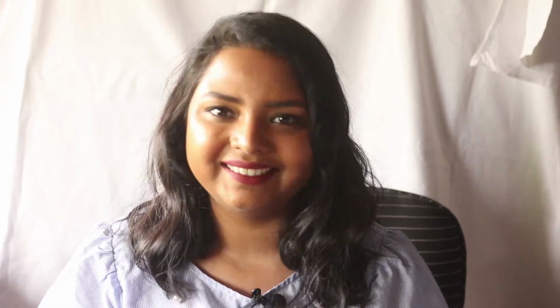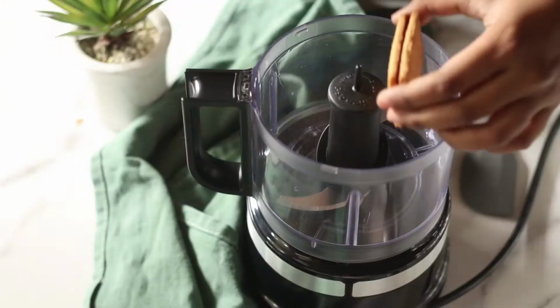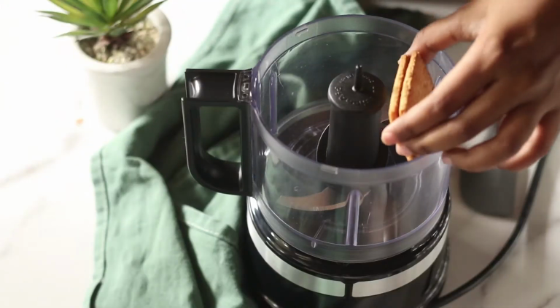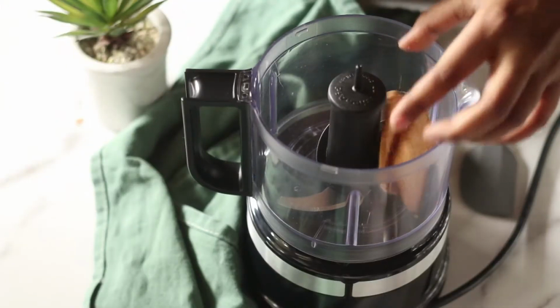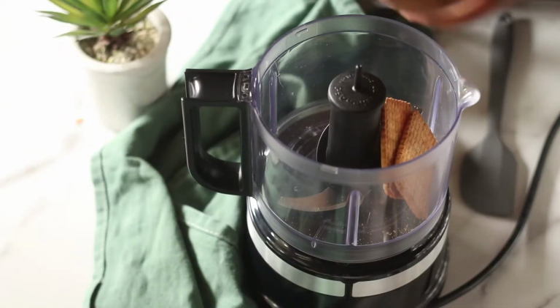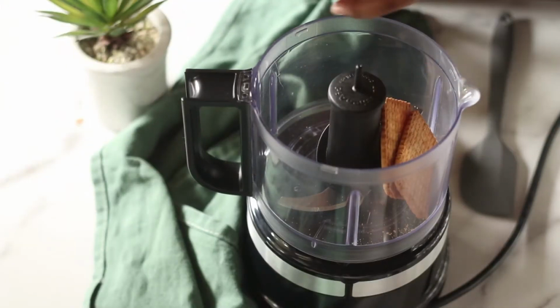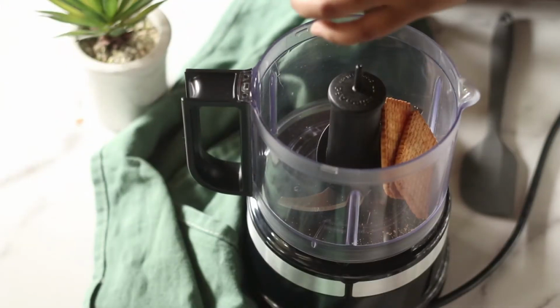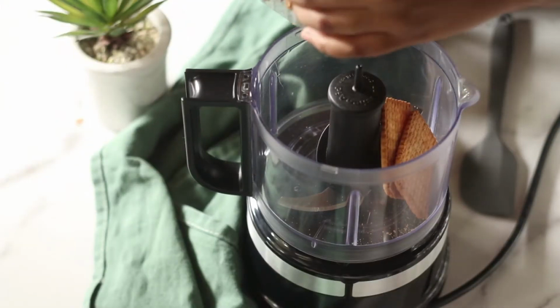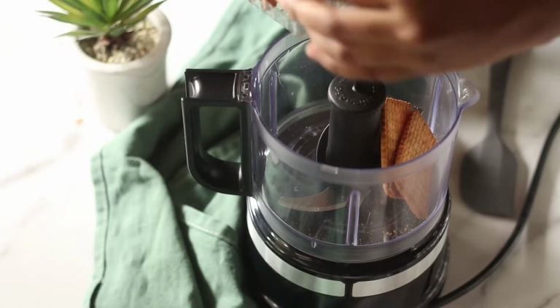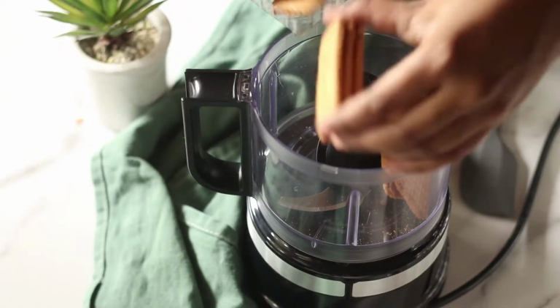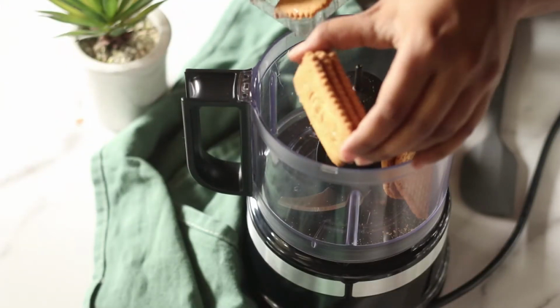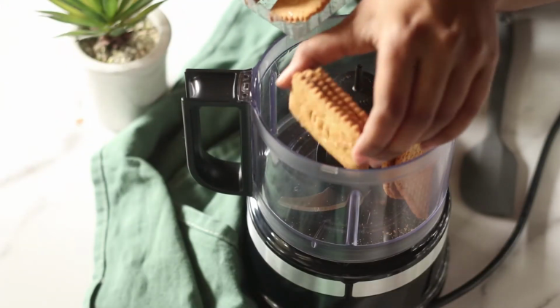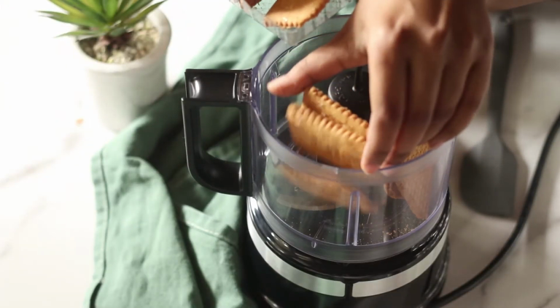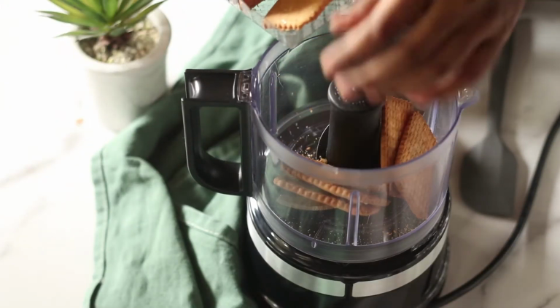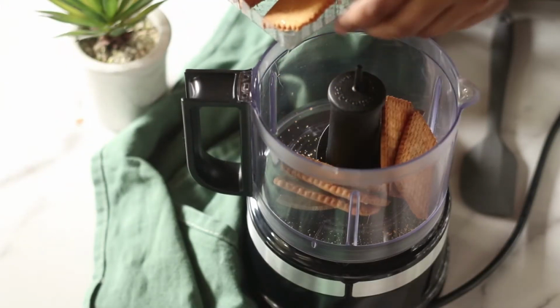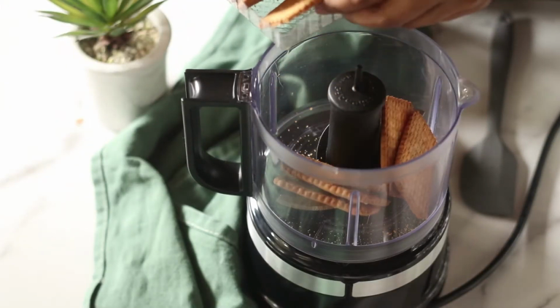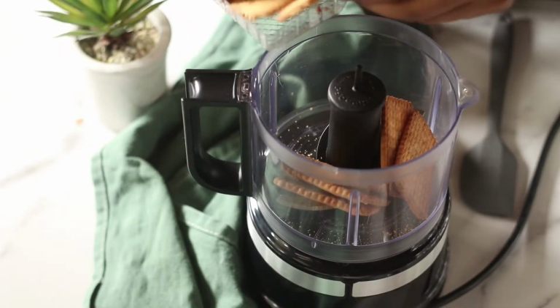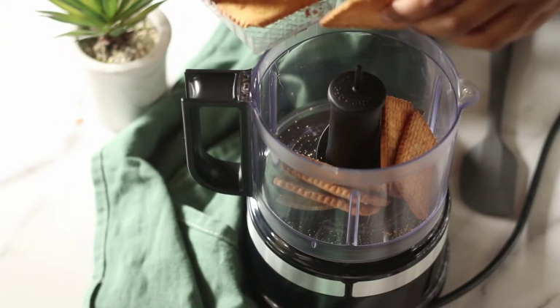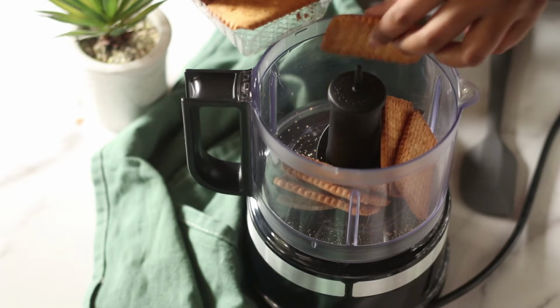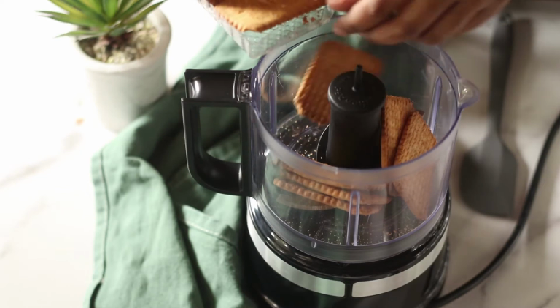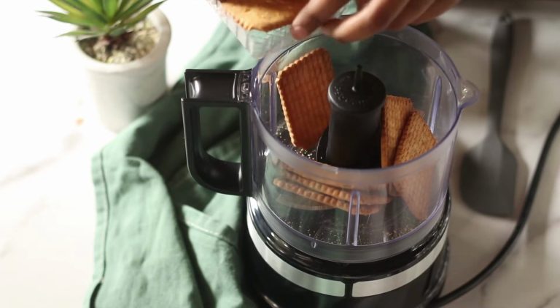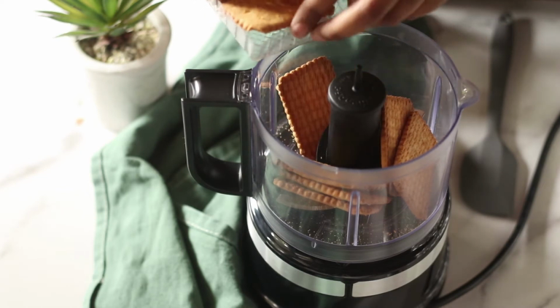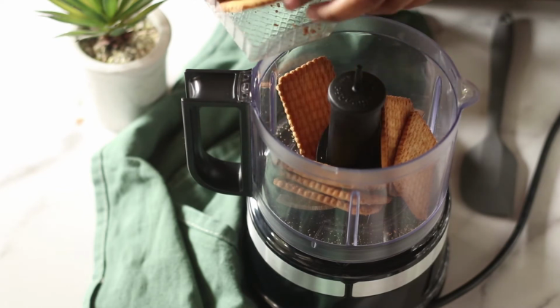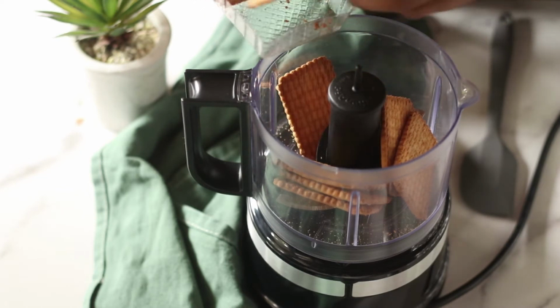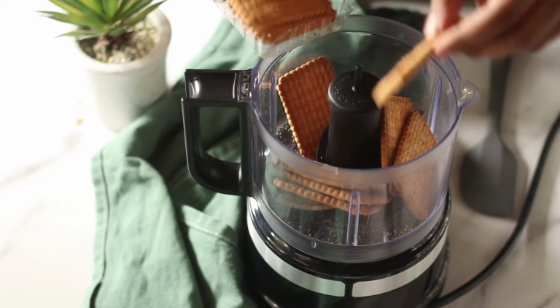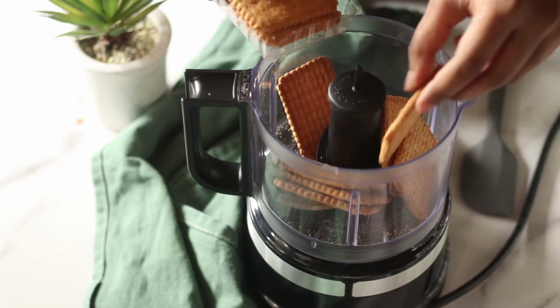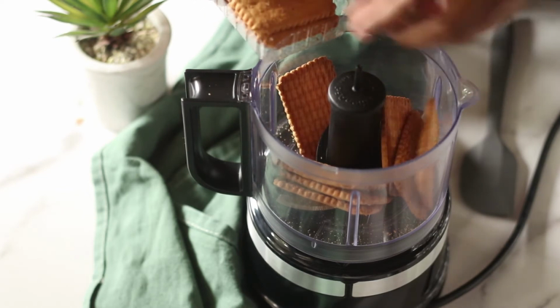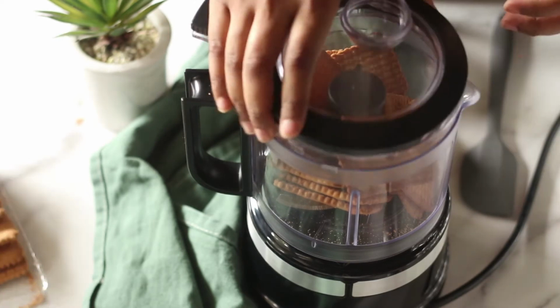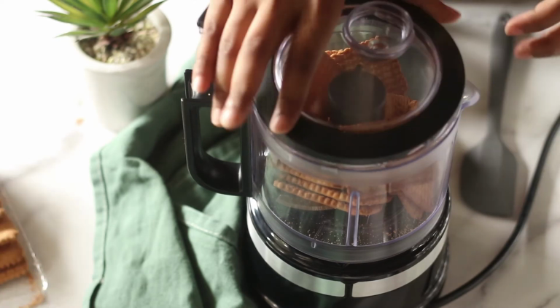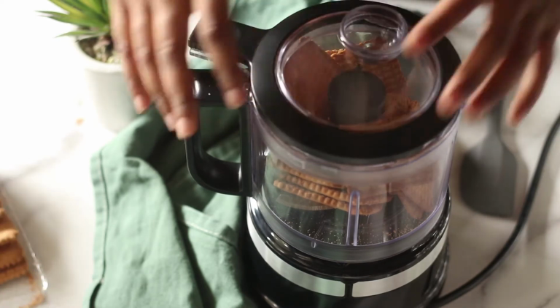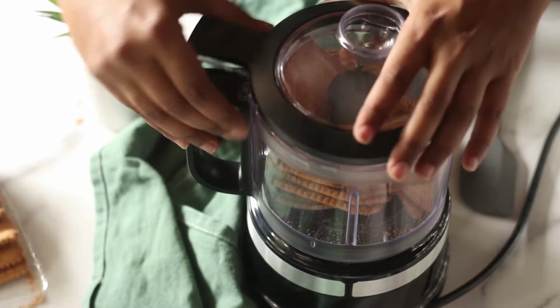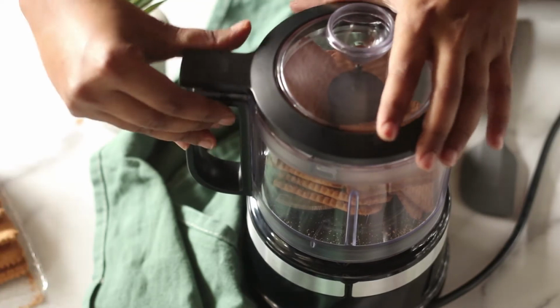The very first thing that you want to do is preheat your oven to 180 degrees Celsius or 350 degrees Fahrenheit.